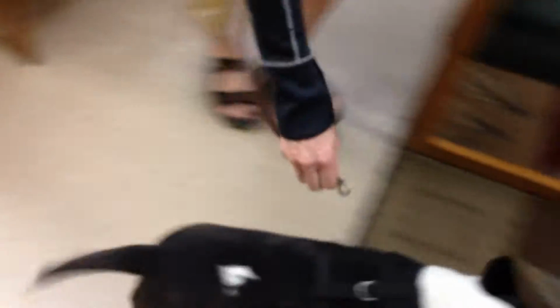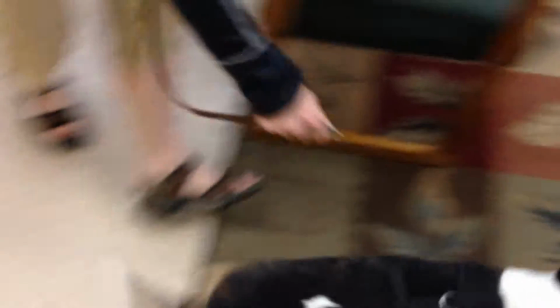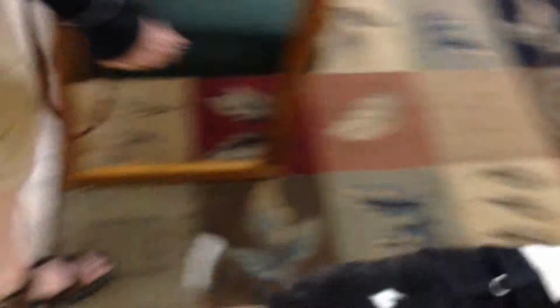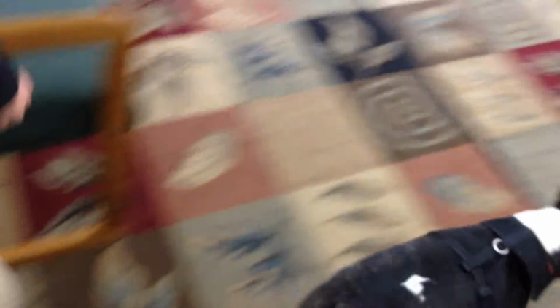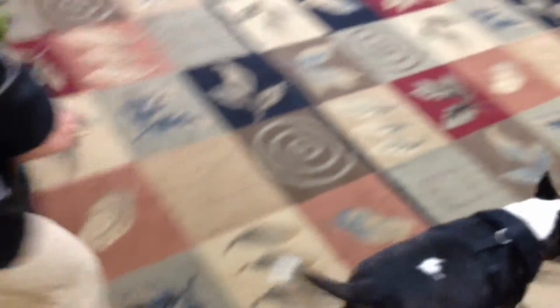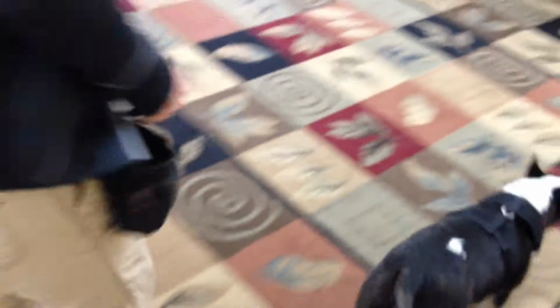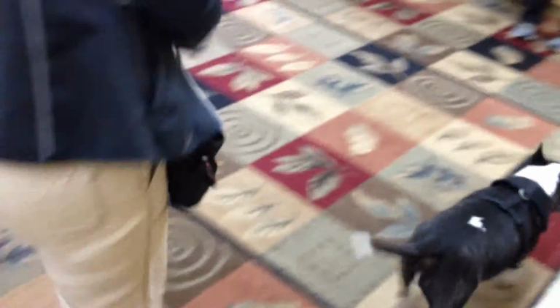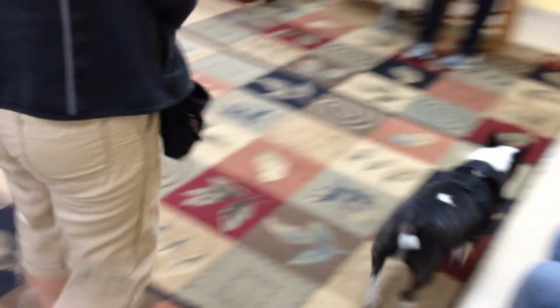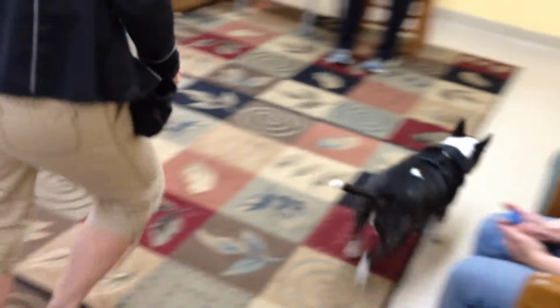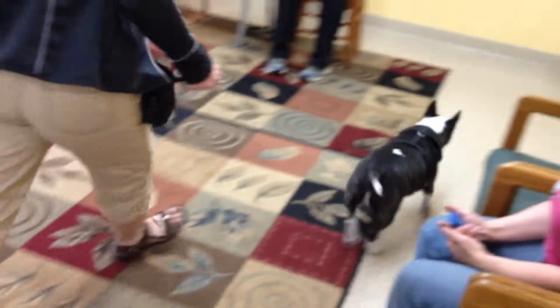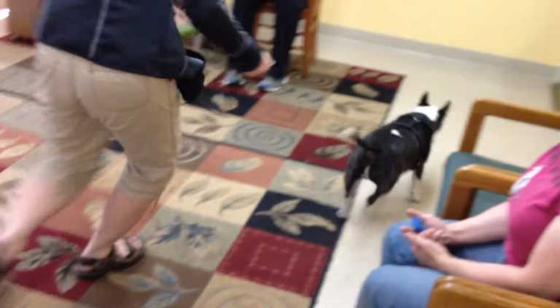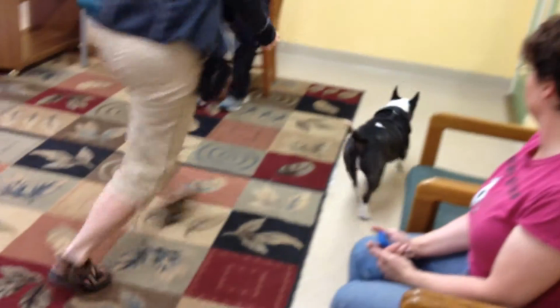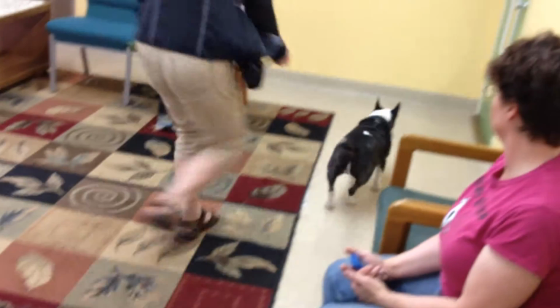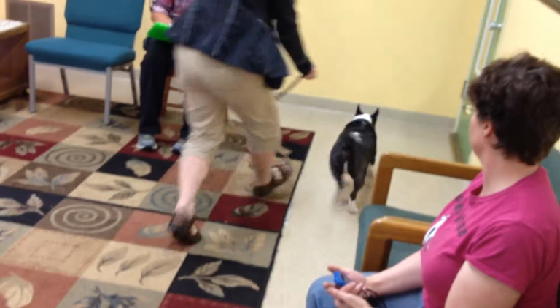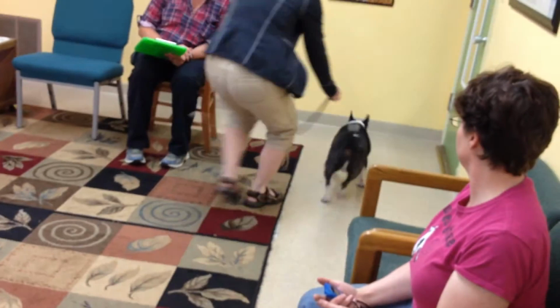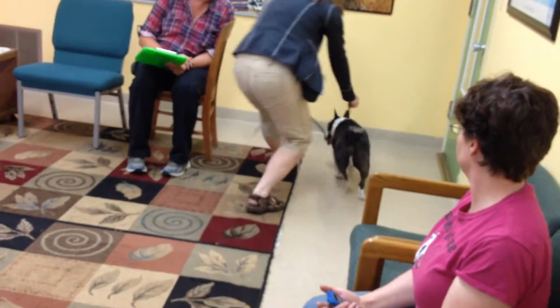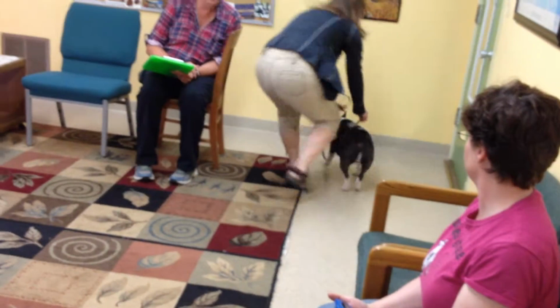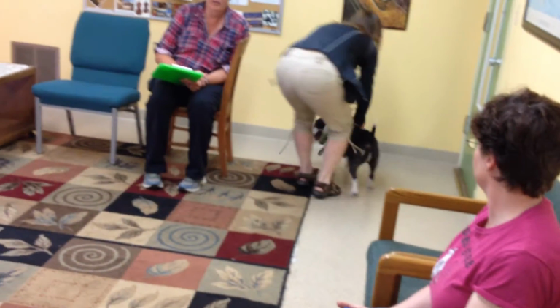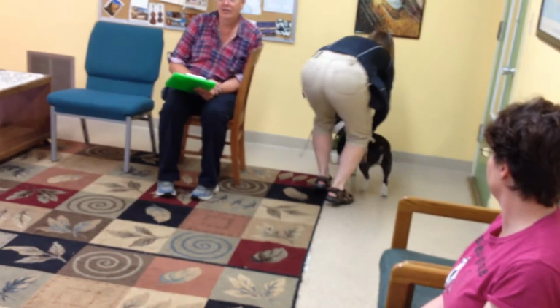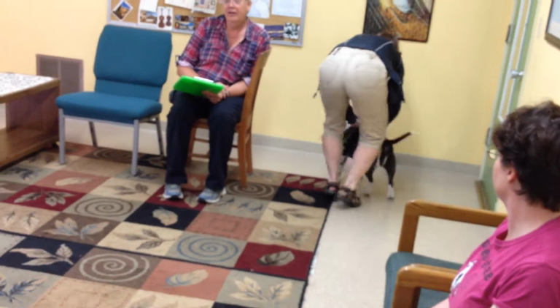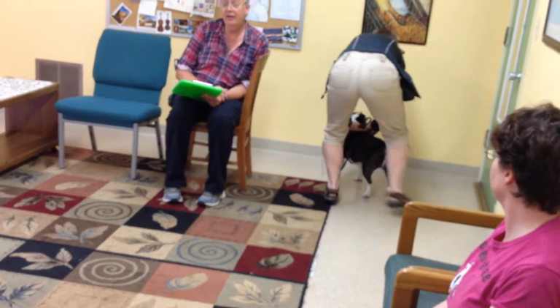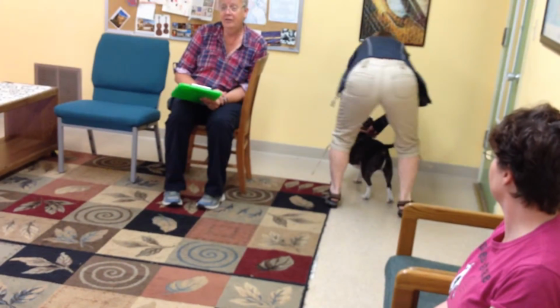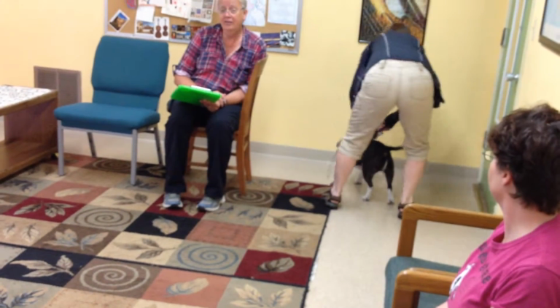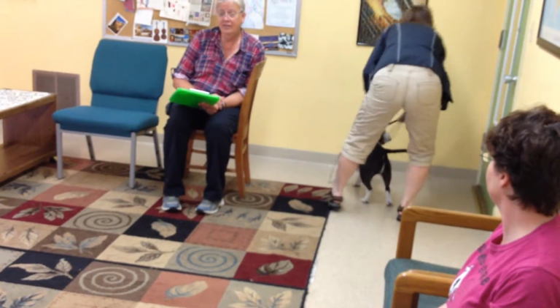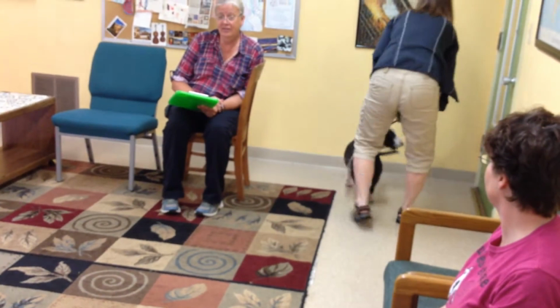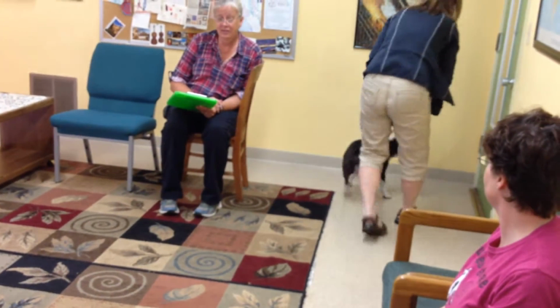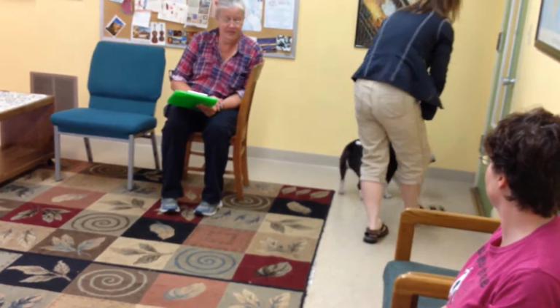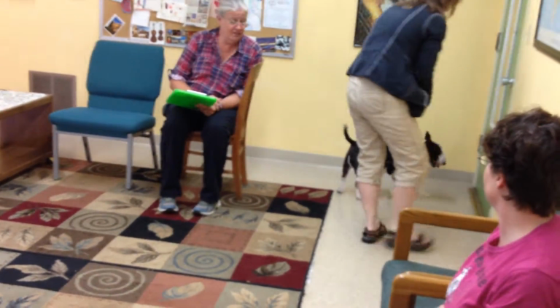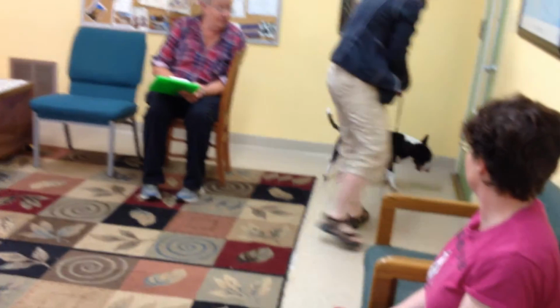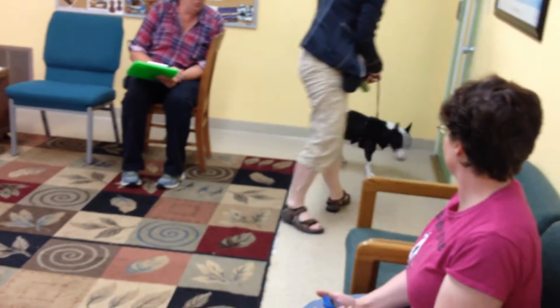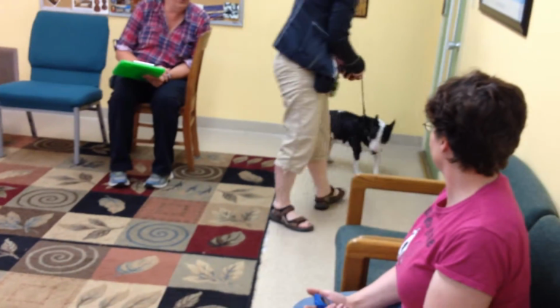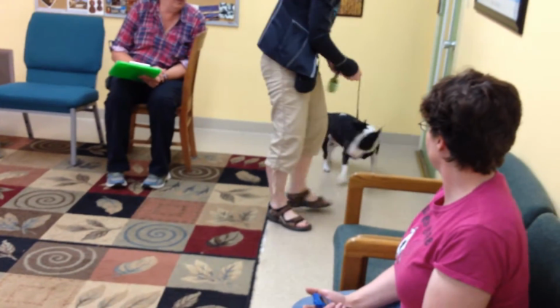Oh my God. Oh my God. You want to leave him for something. Yeah, I'm just going to go right there. That's a bull terrier.